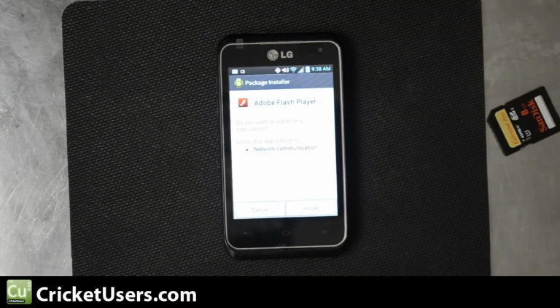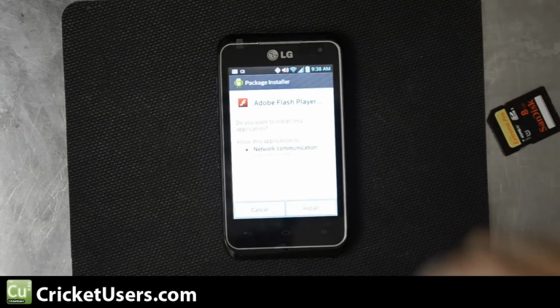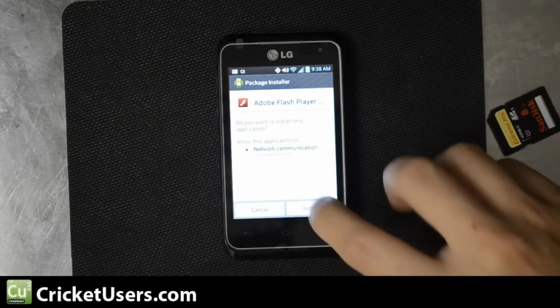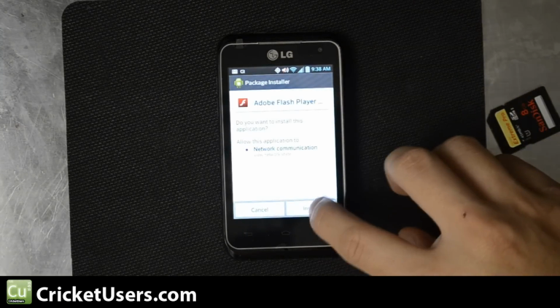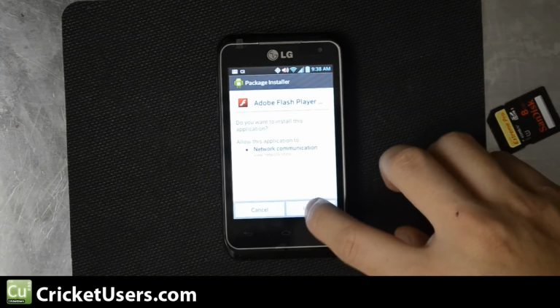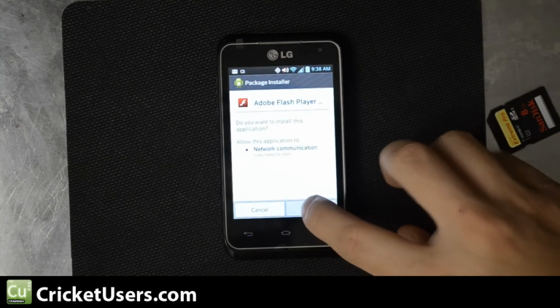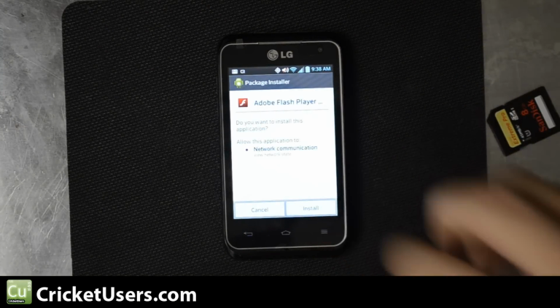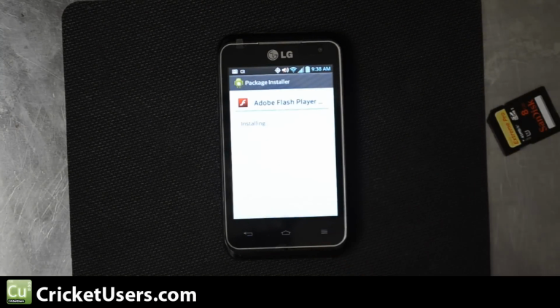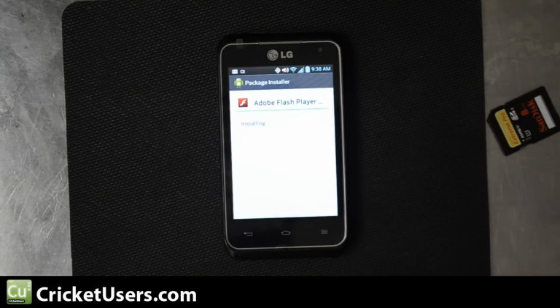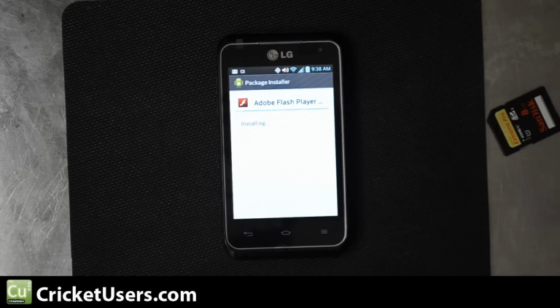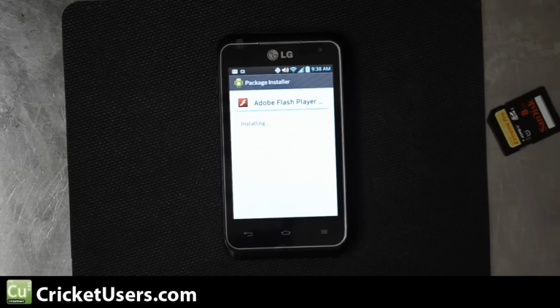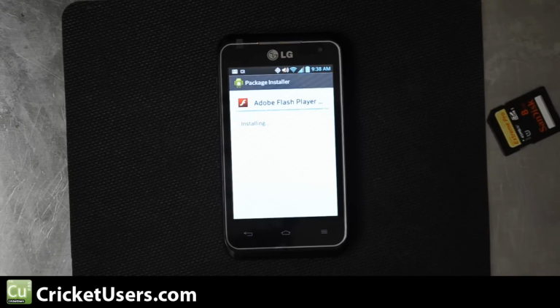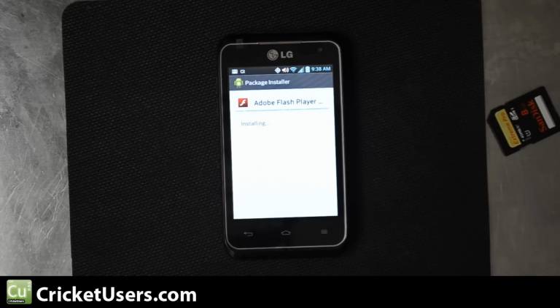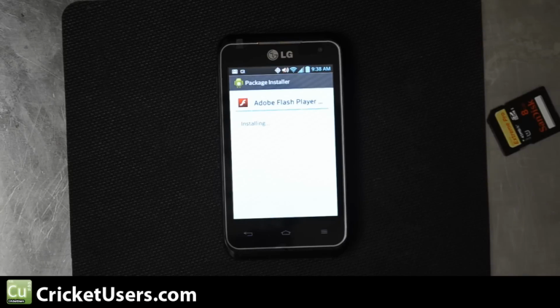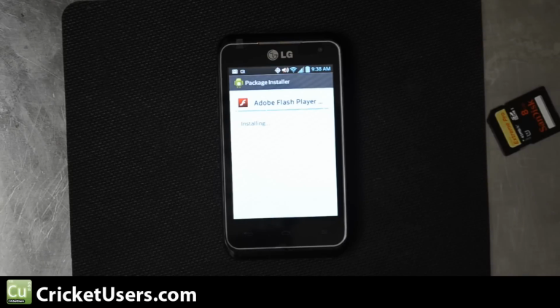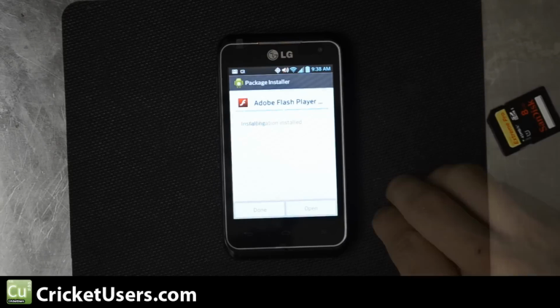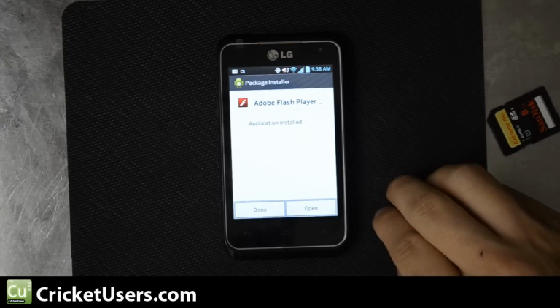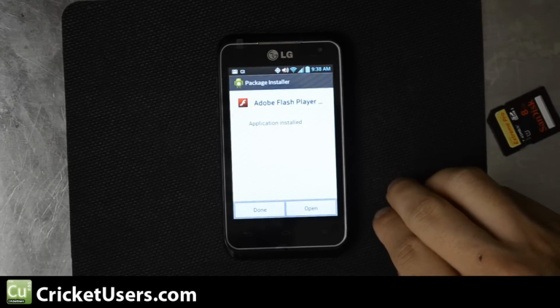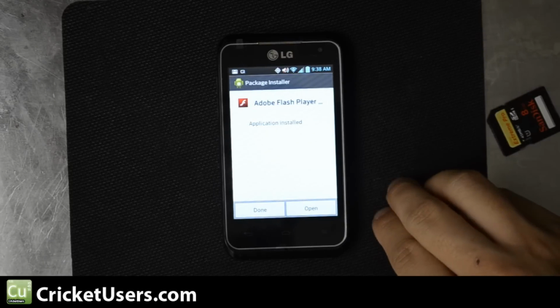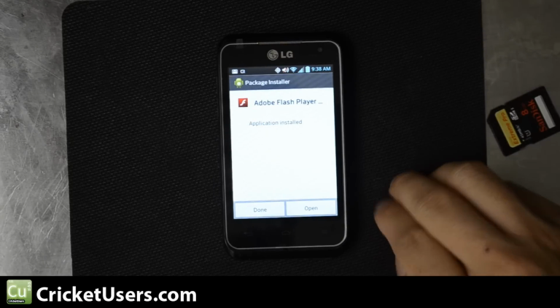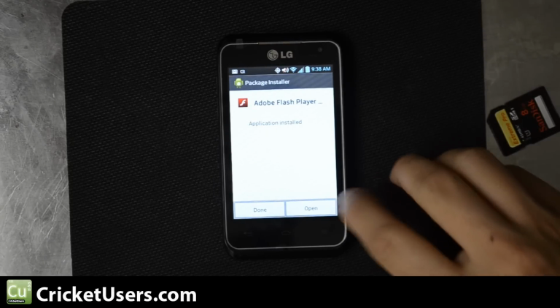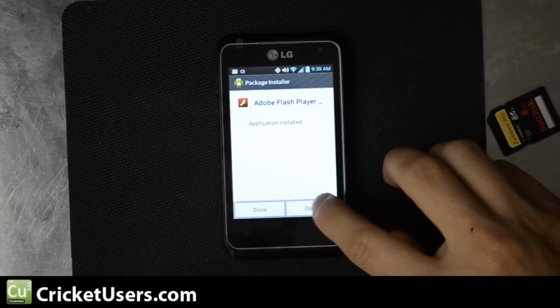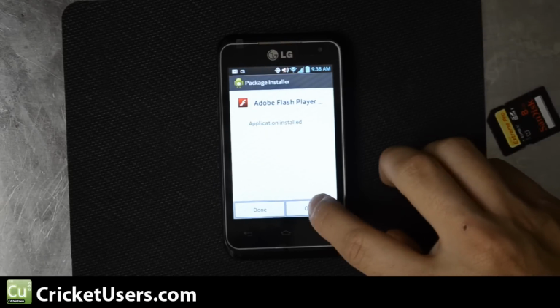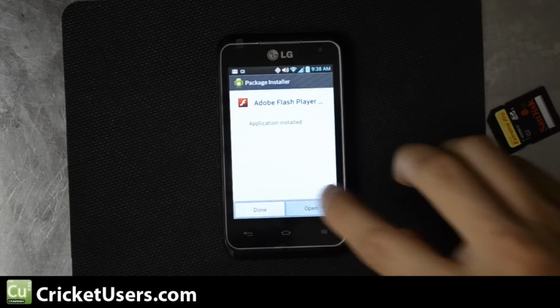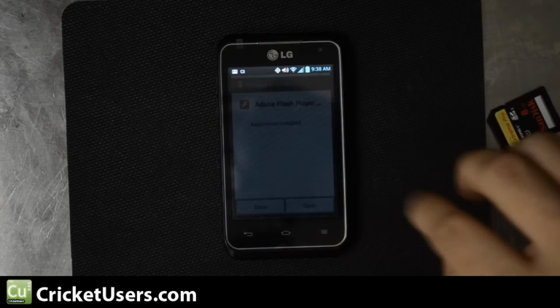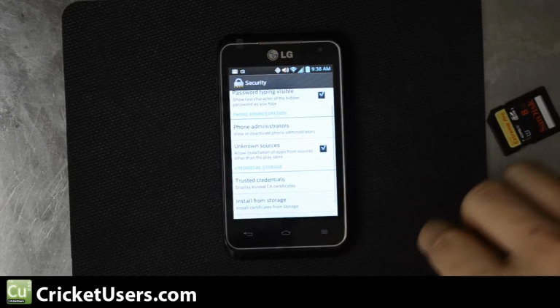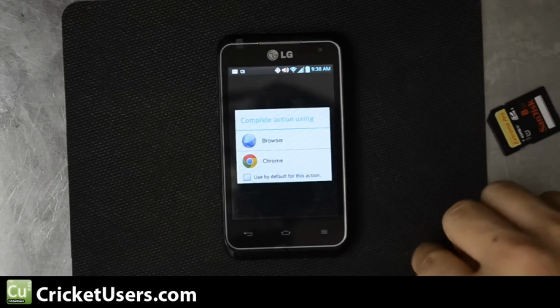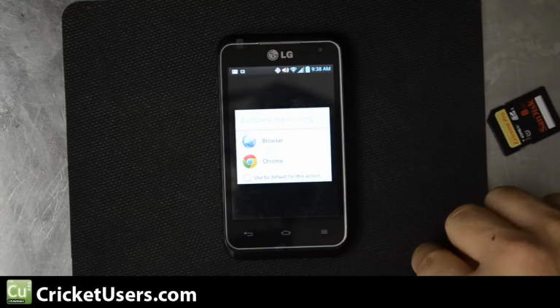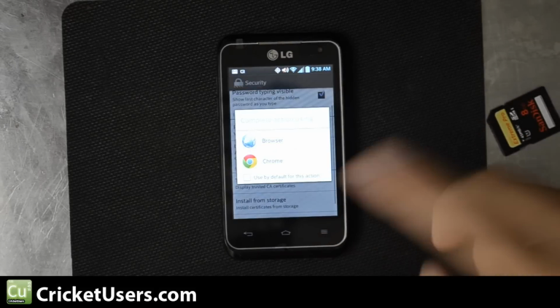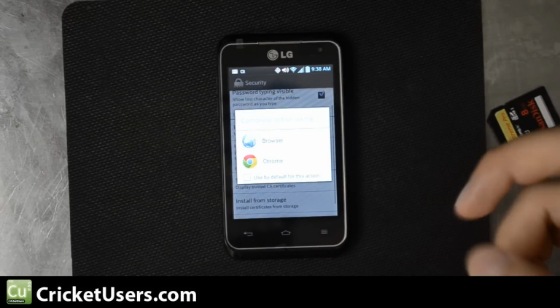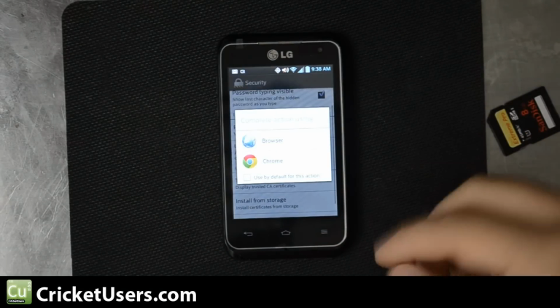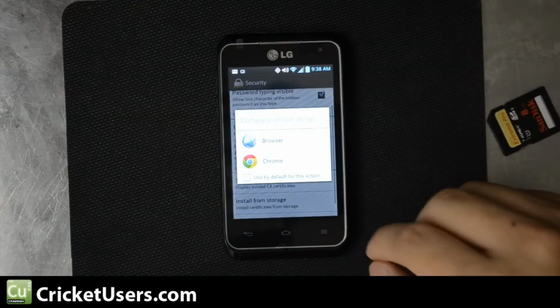Go ahead and hit install right there. Application installed — I usually click open.